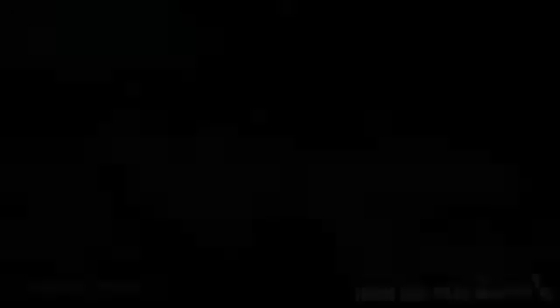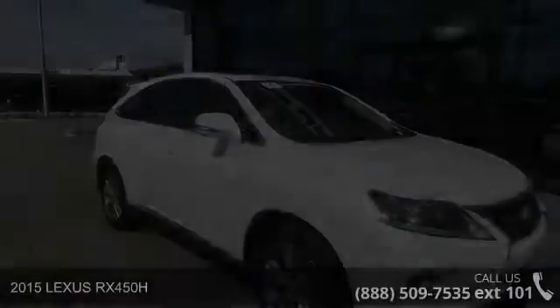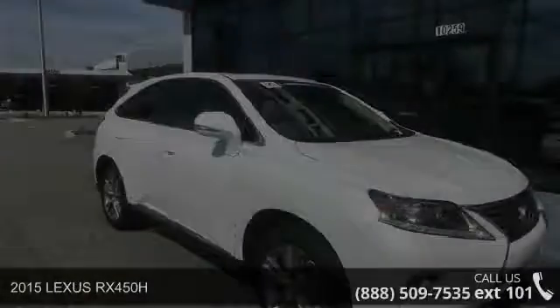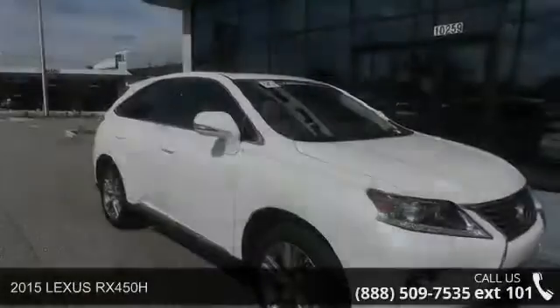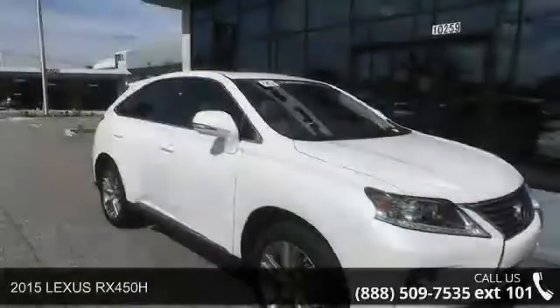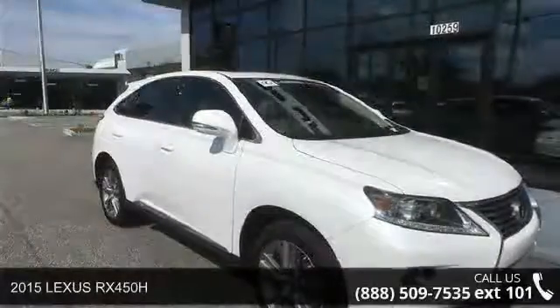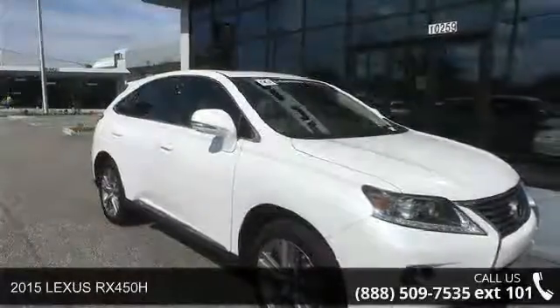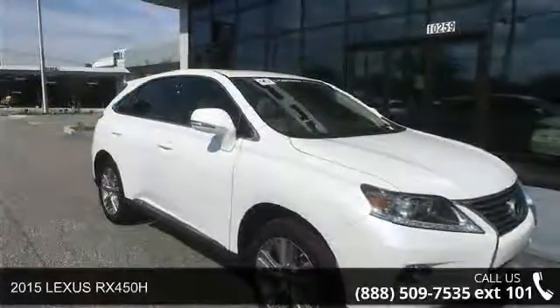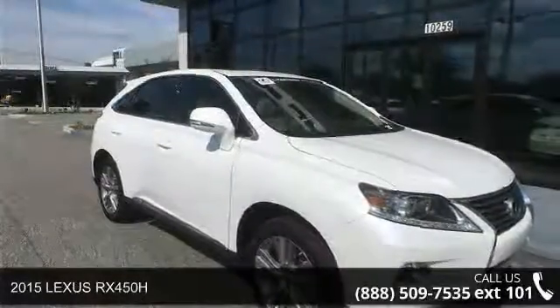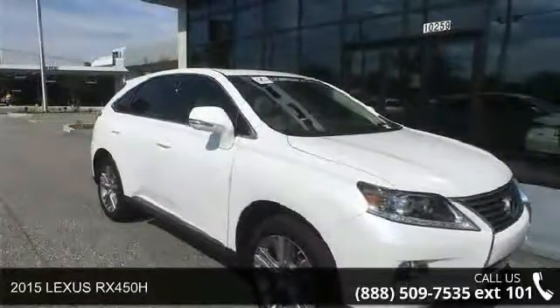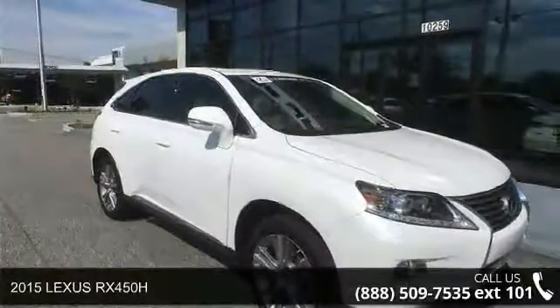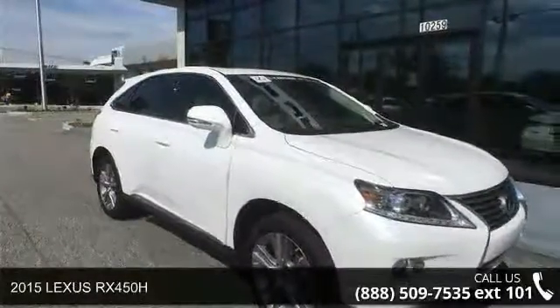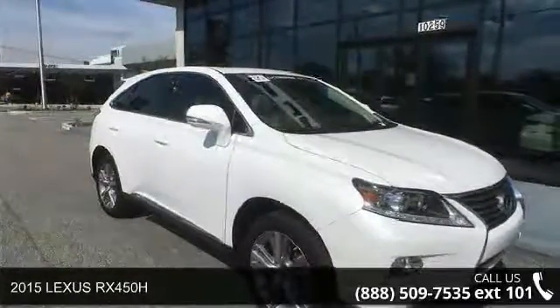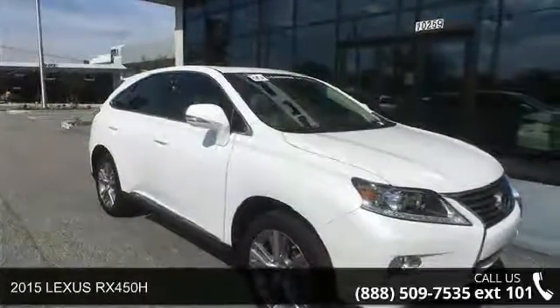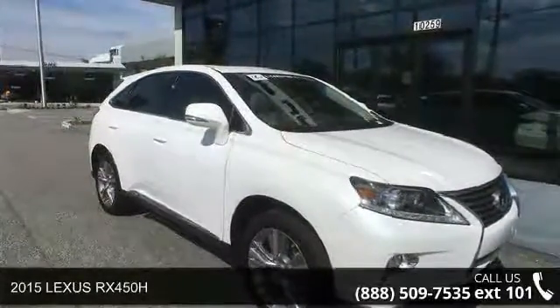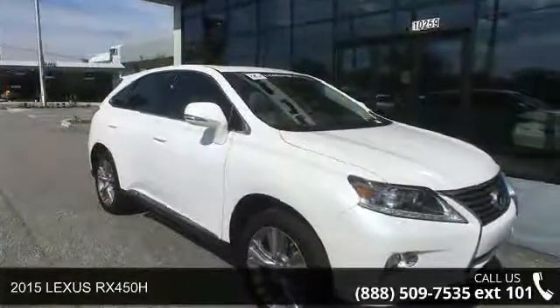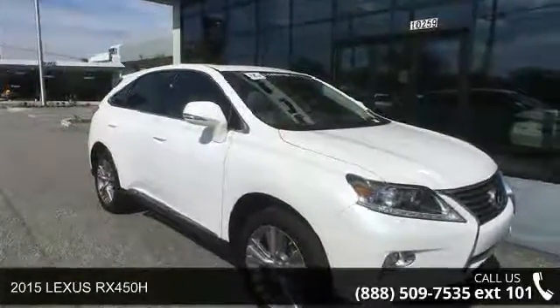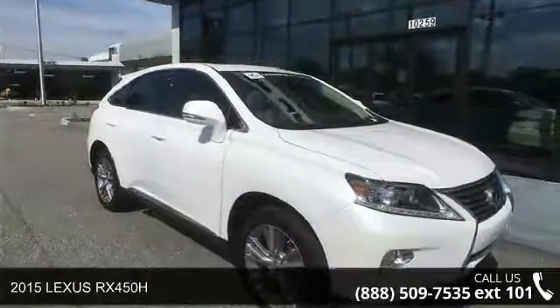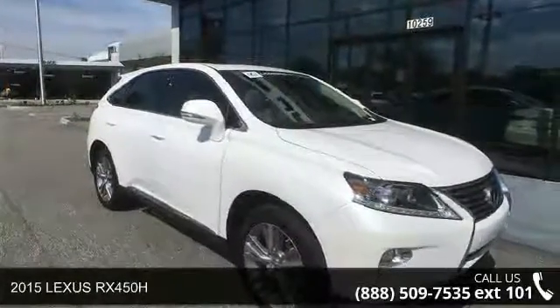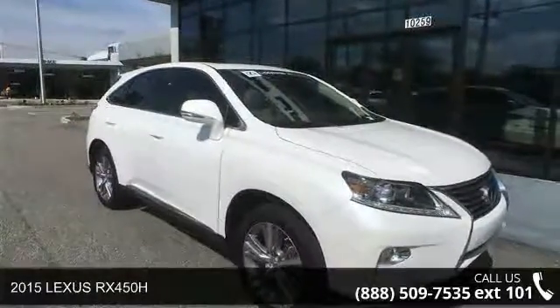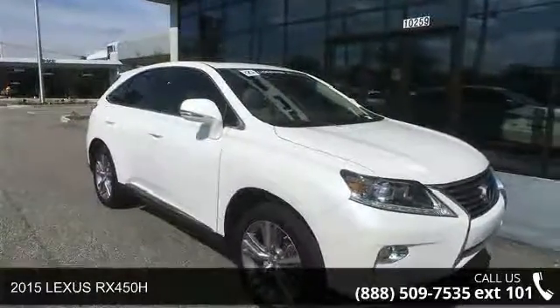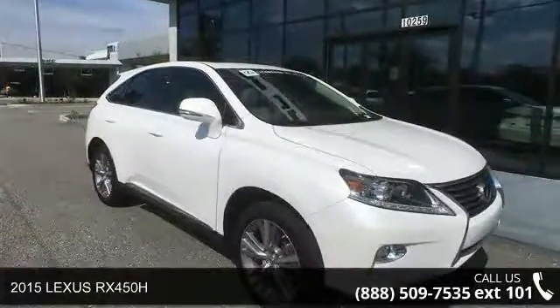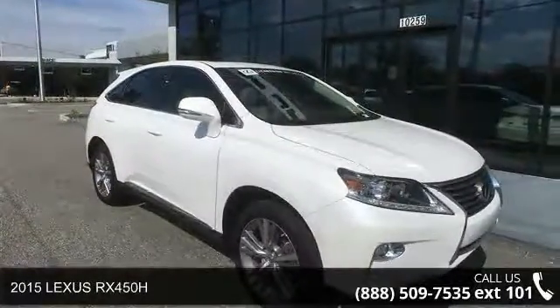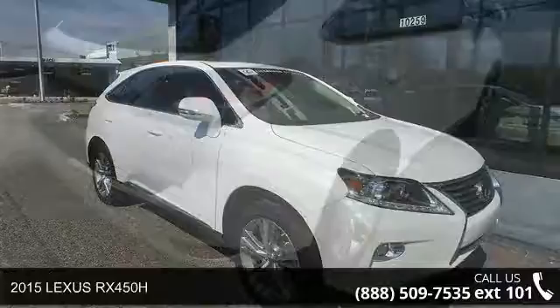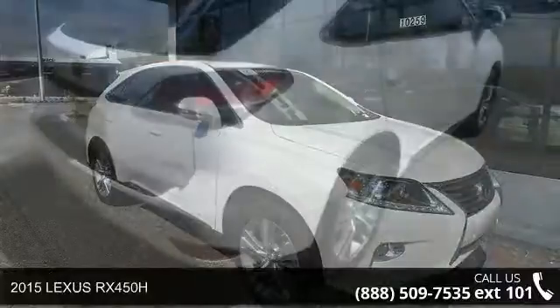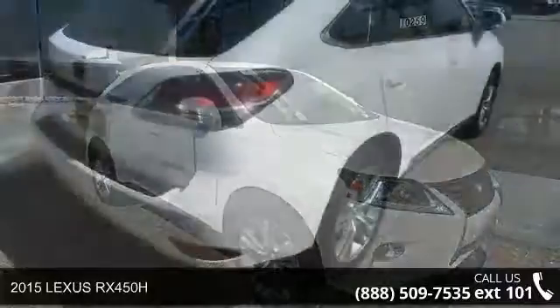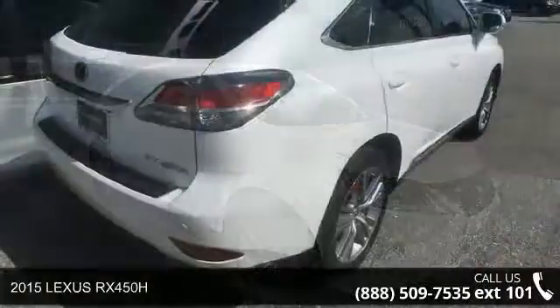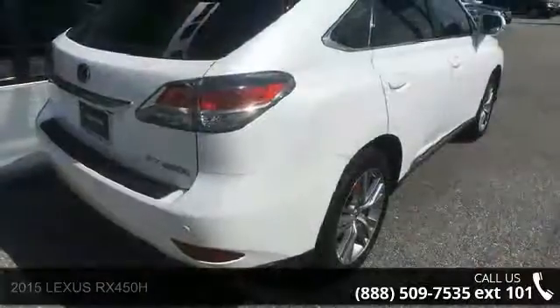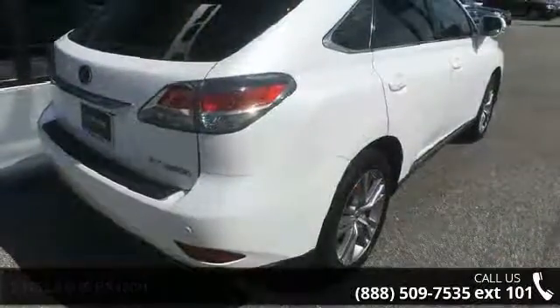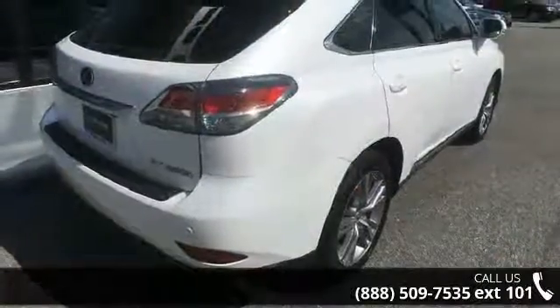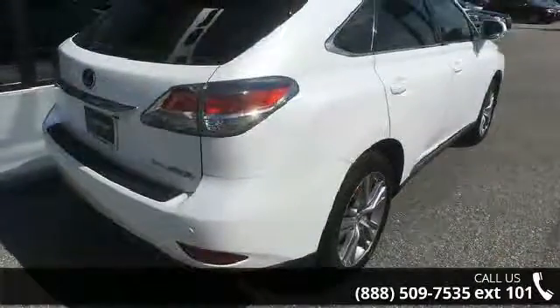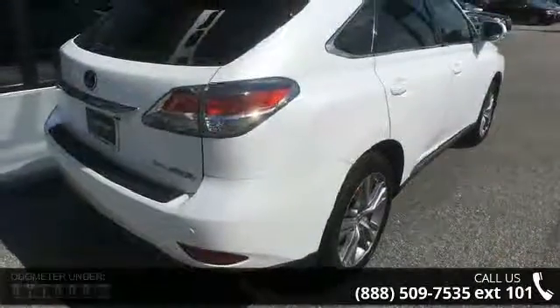Imagine yourself in this 2015 Lexus RX 450h. This may be the set of wheels you've been looking for.